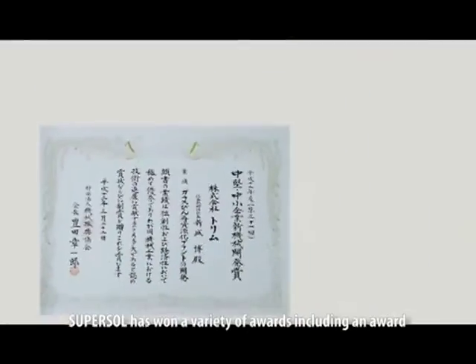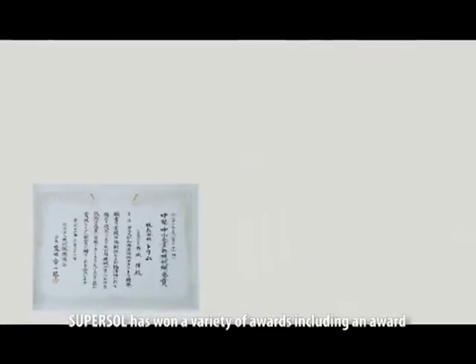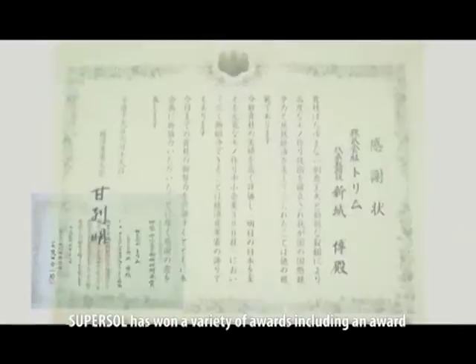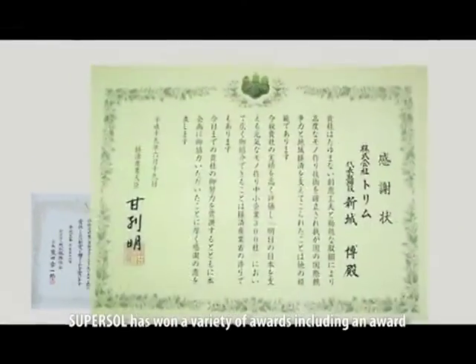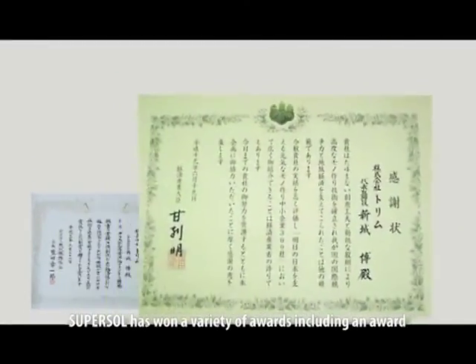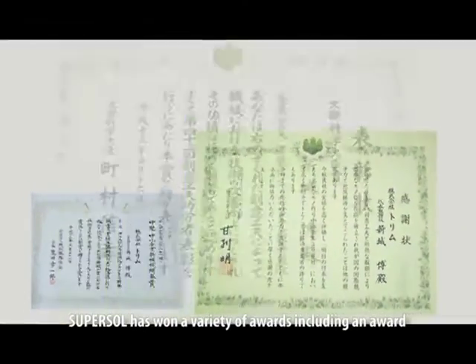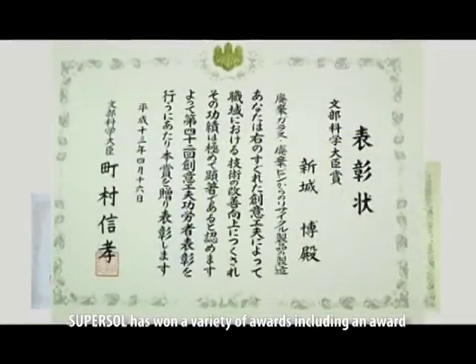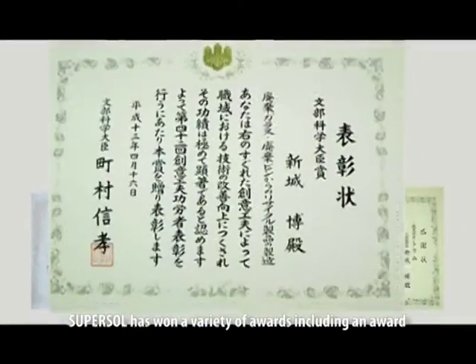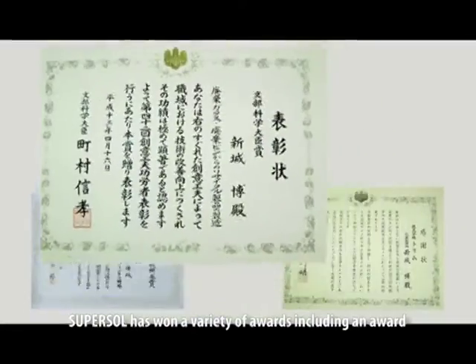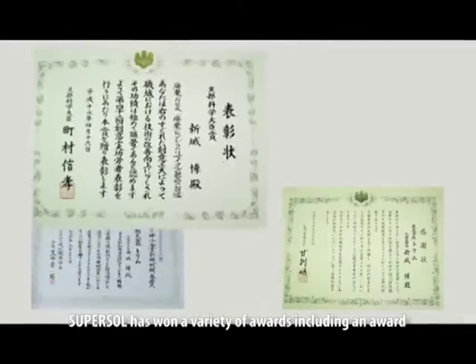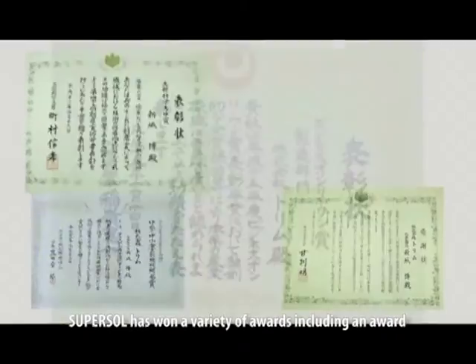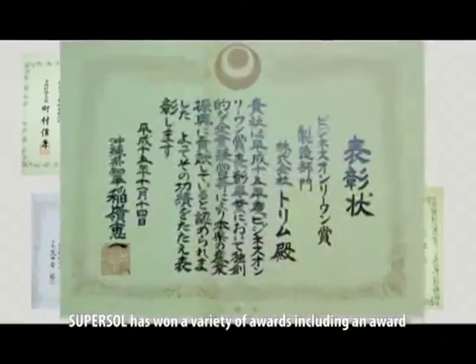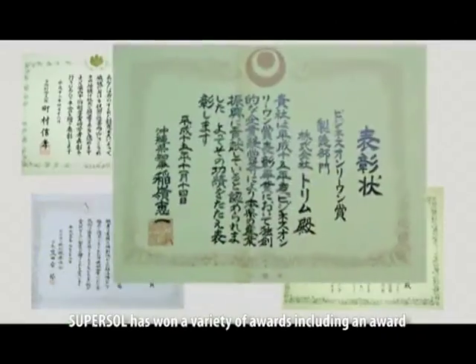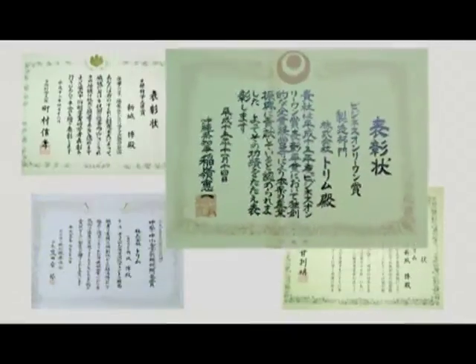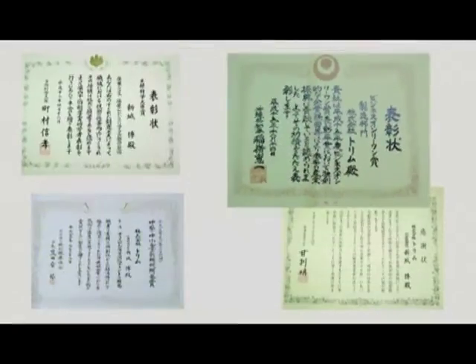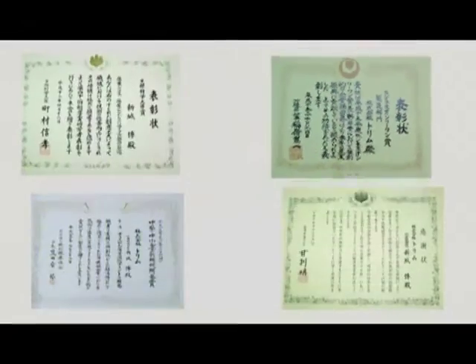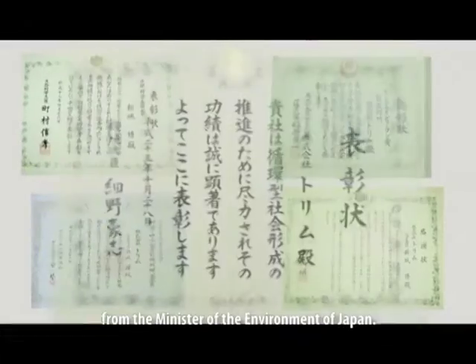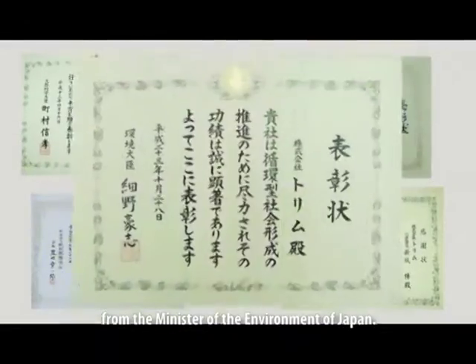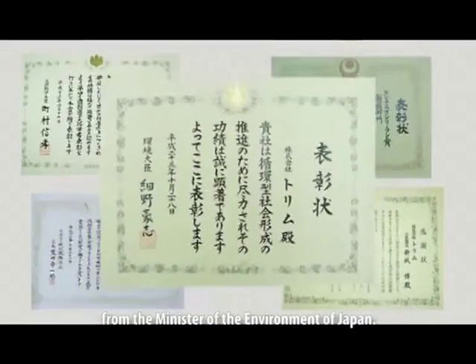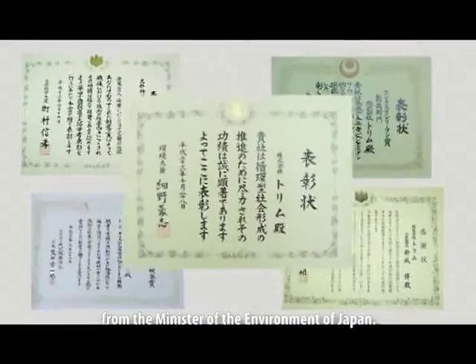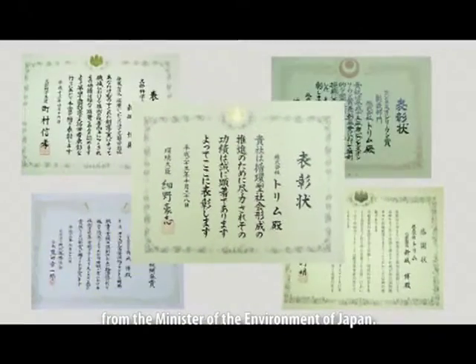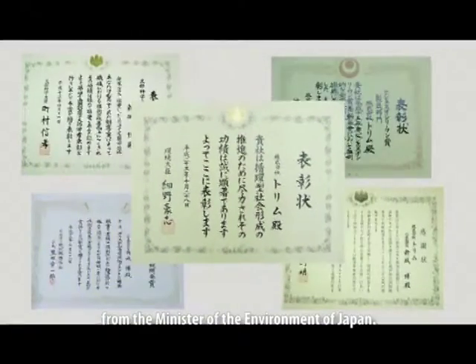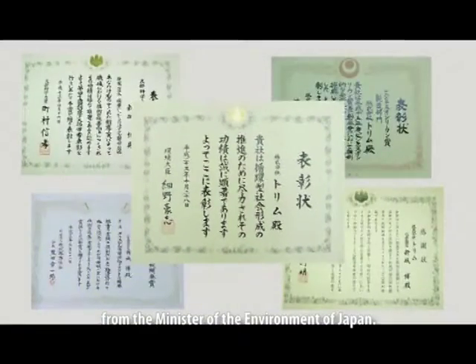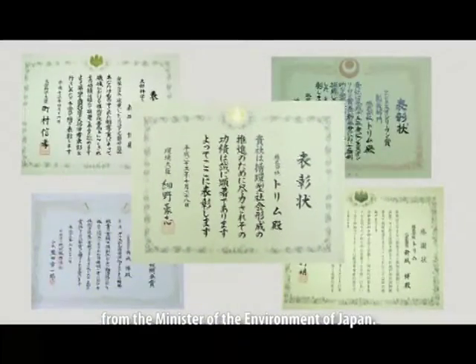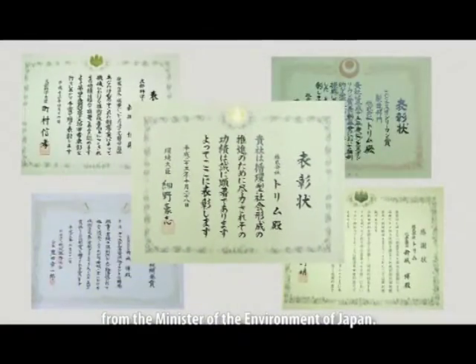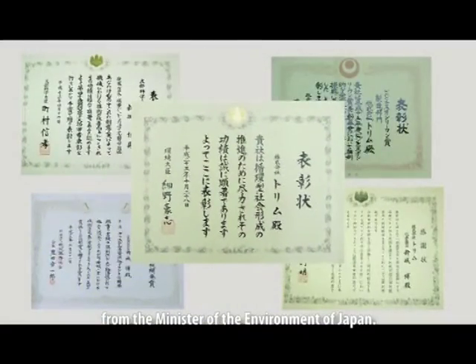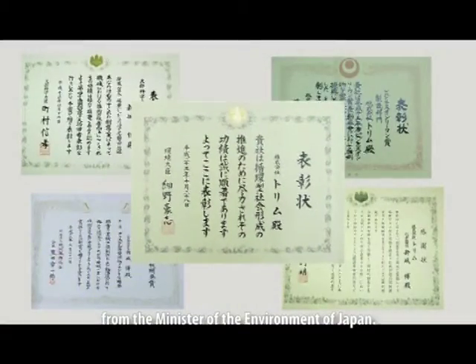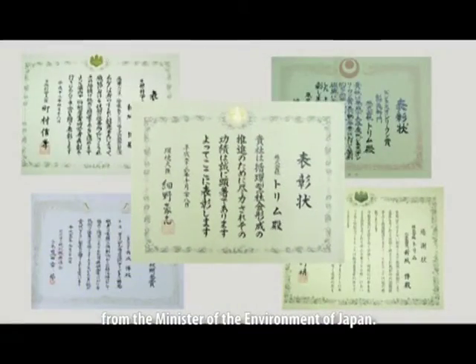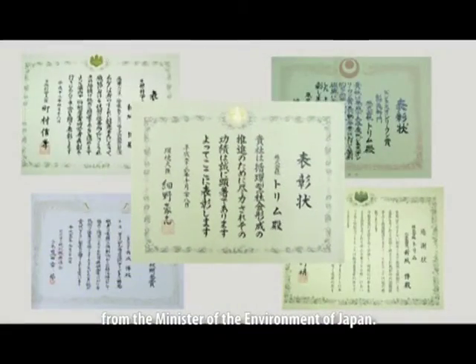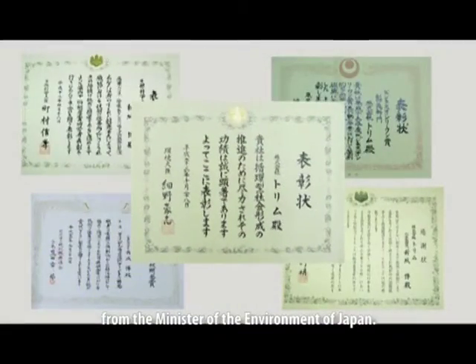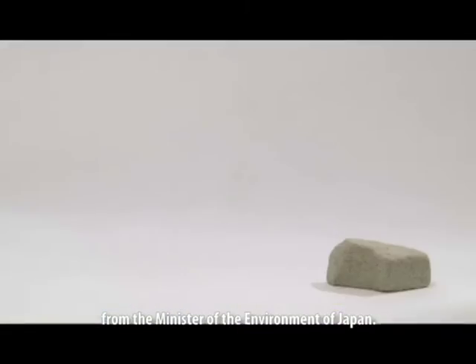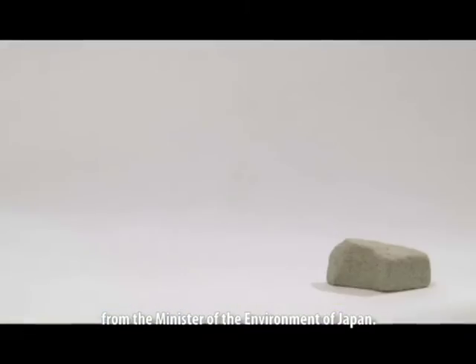SuperSol has won a variety of awards, including an award from the Minister of Environment of Japan.